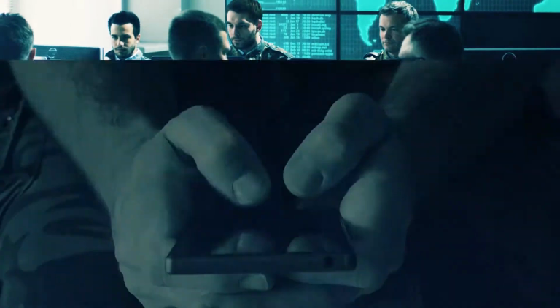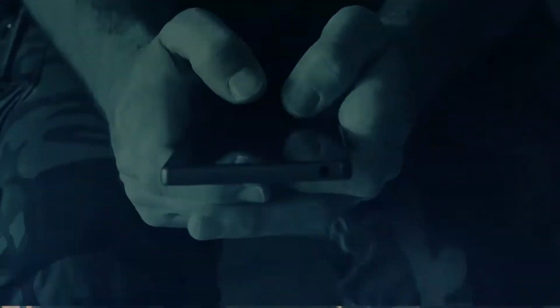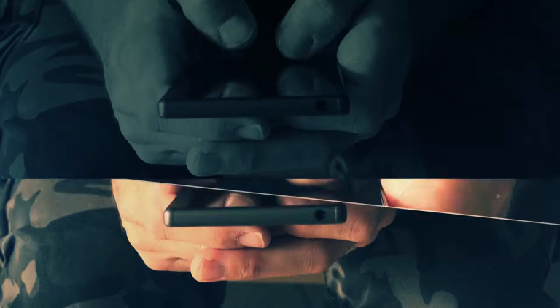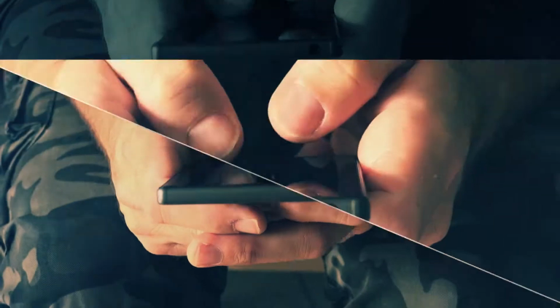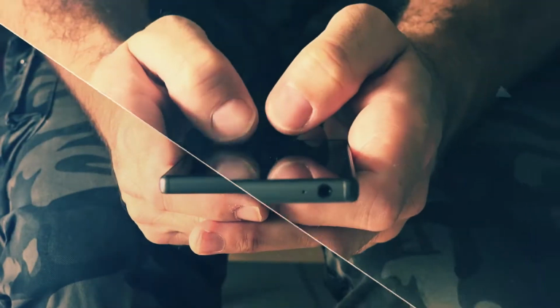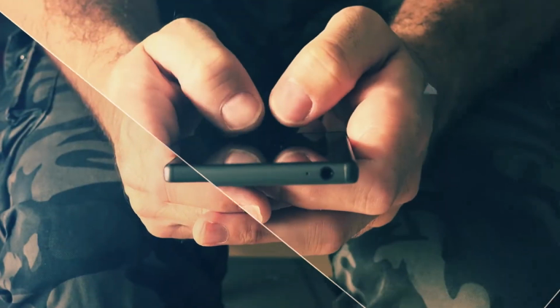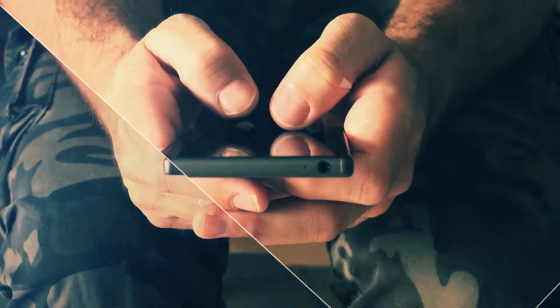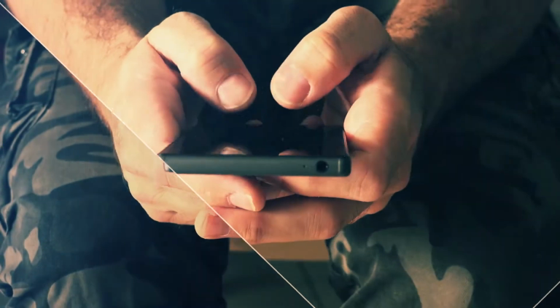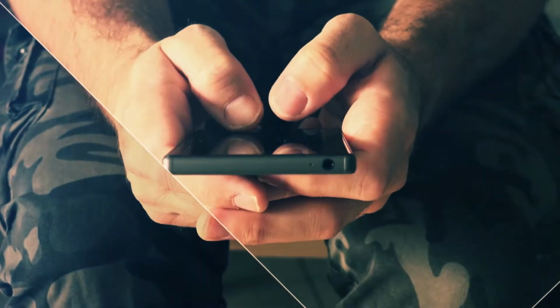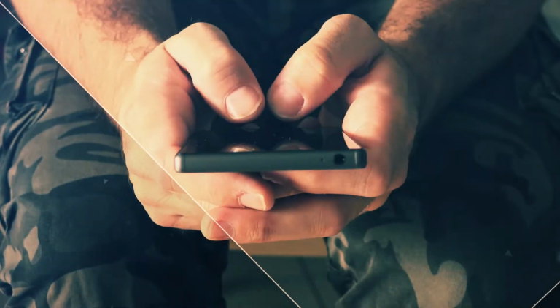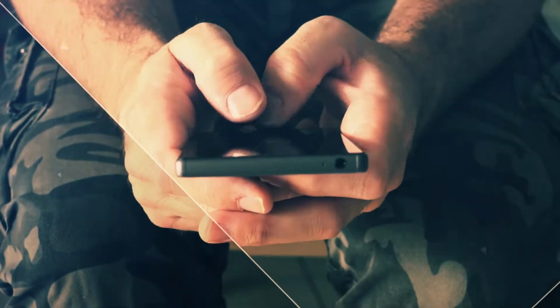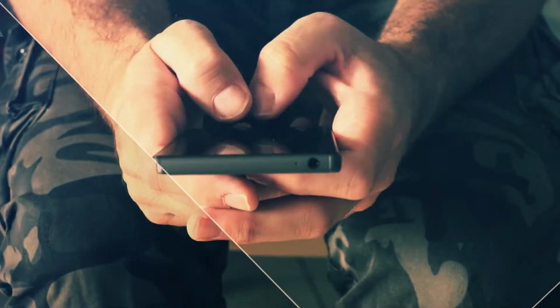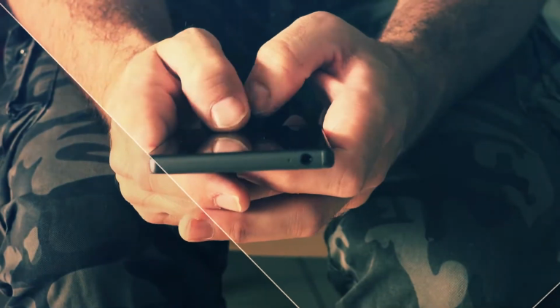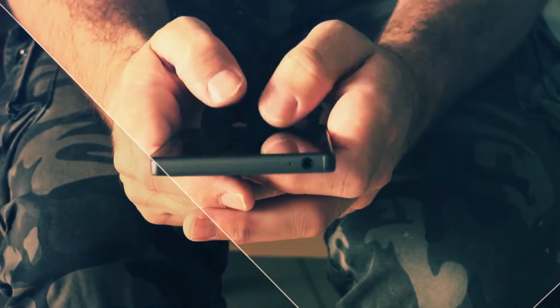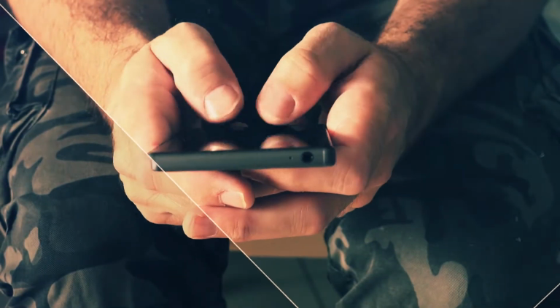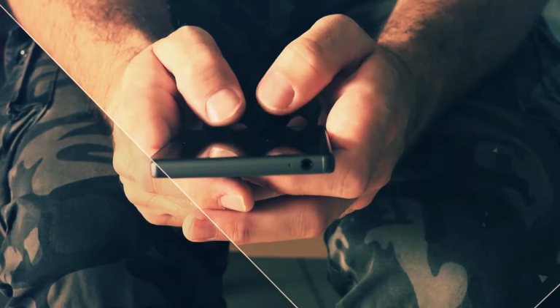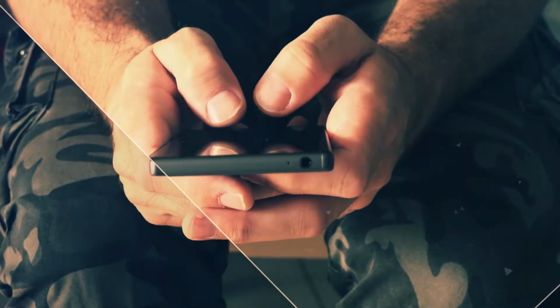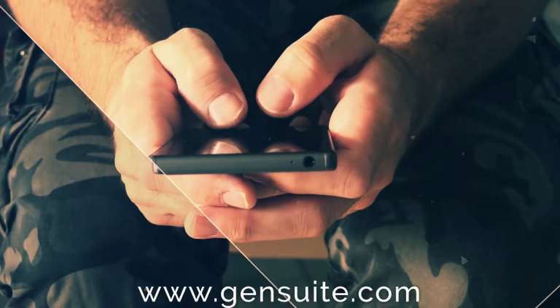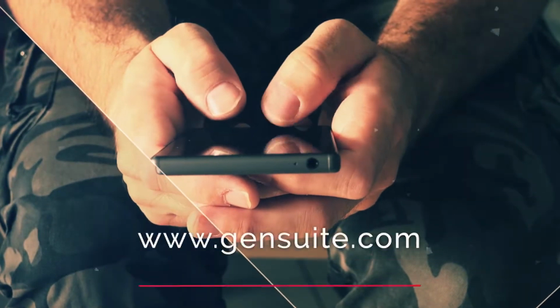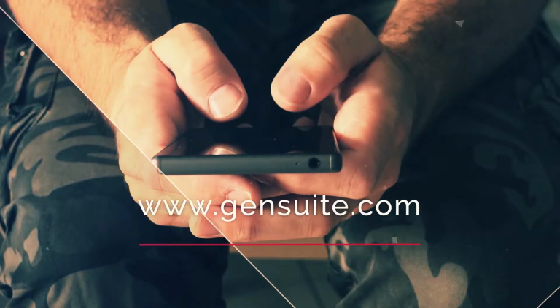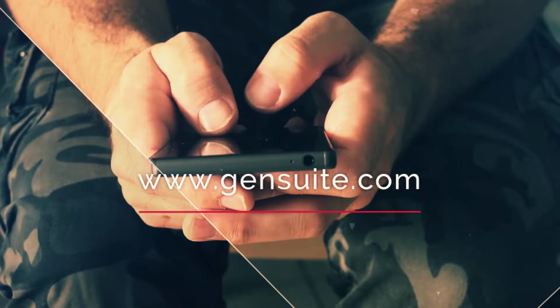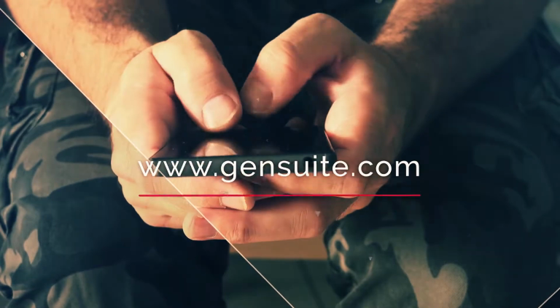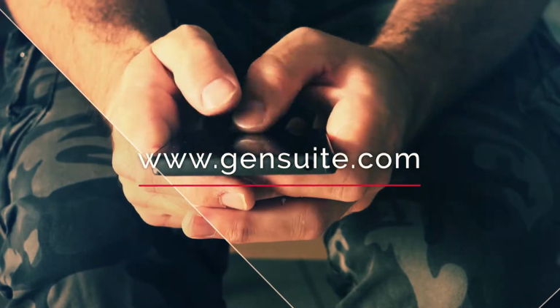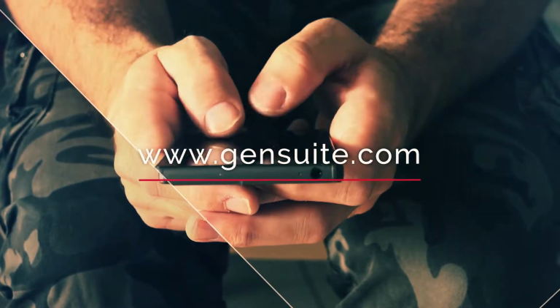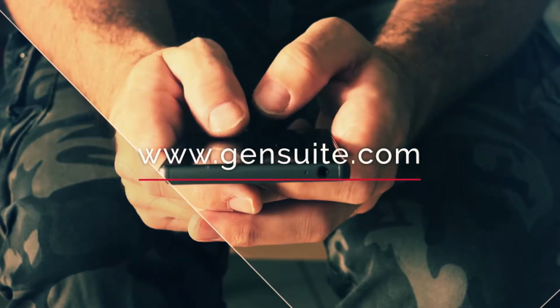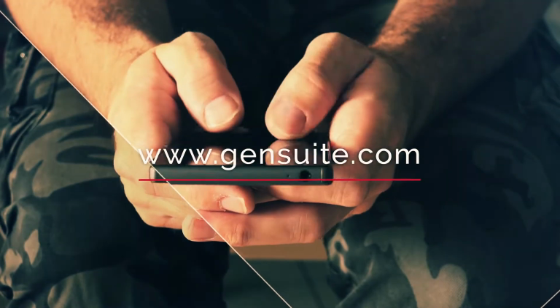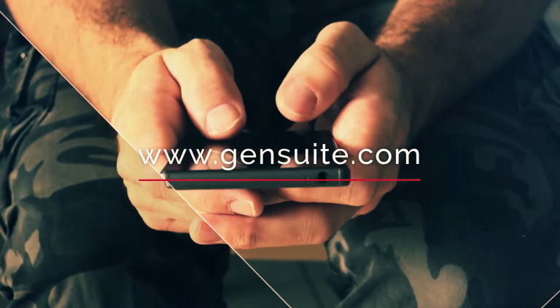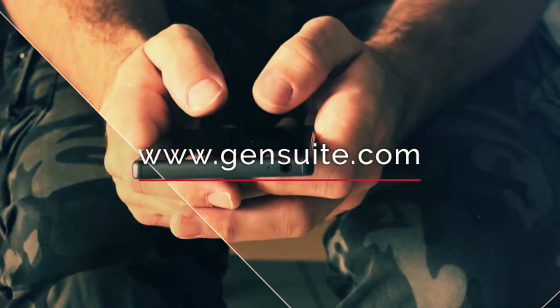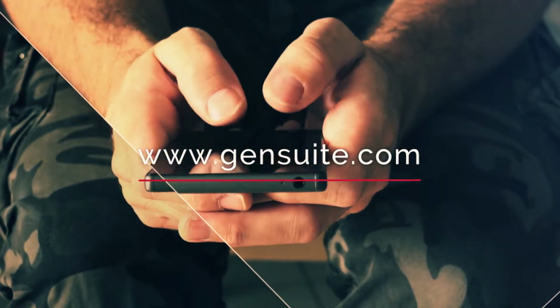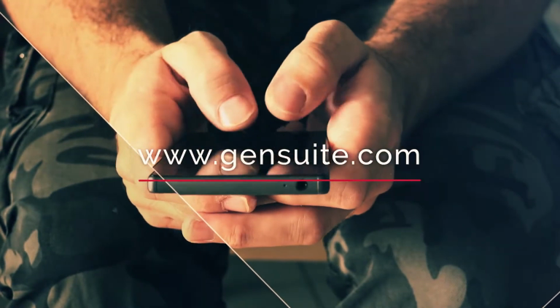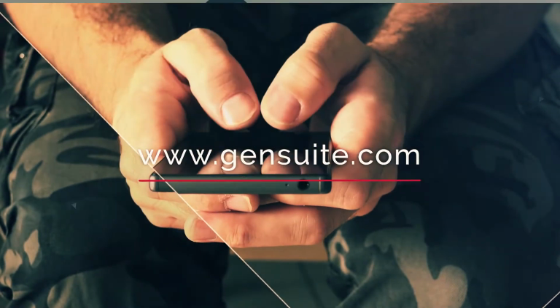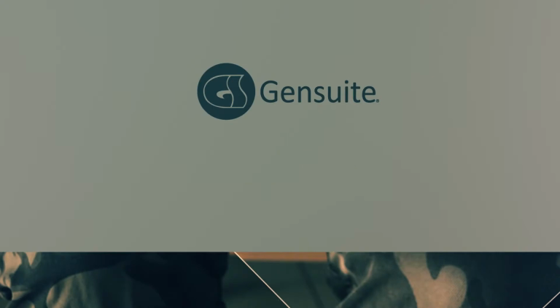To discover more on how GenSuite serves the defense industry, visit us at gensuite.com.